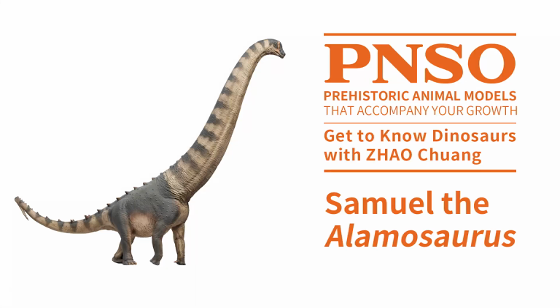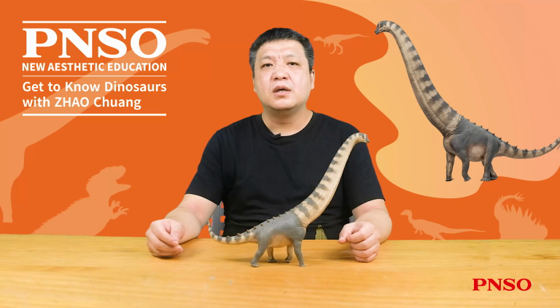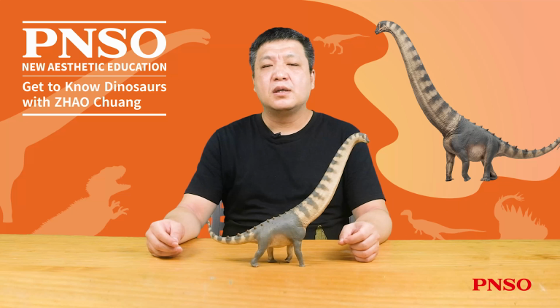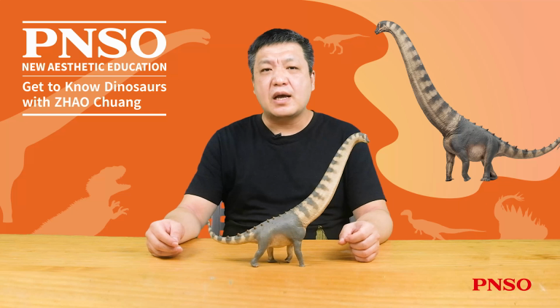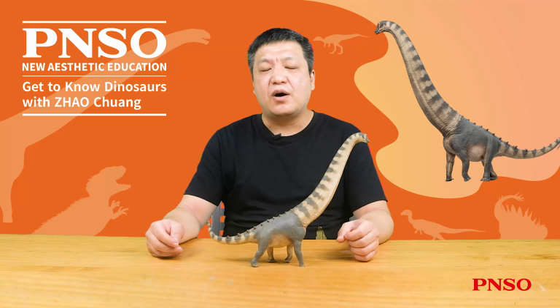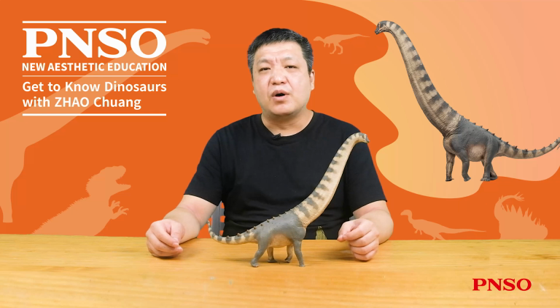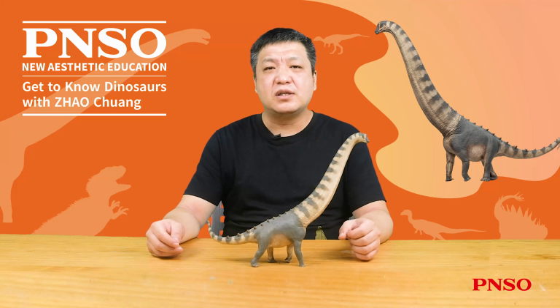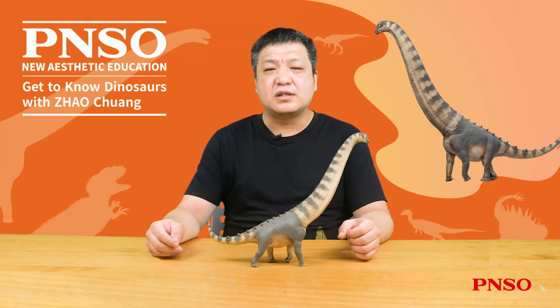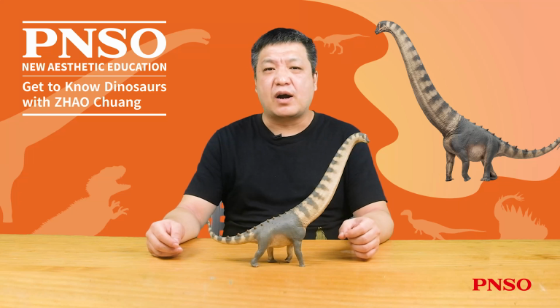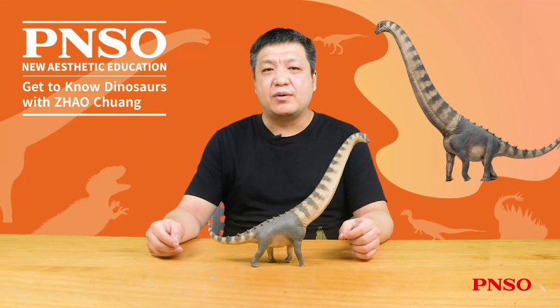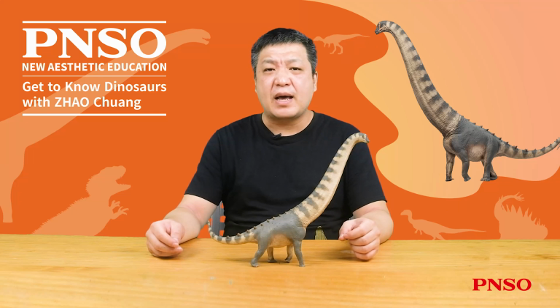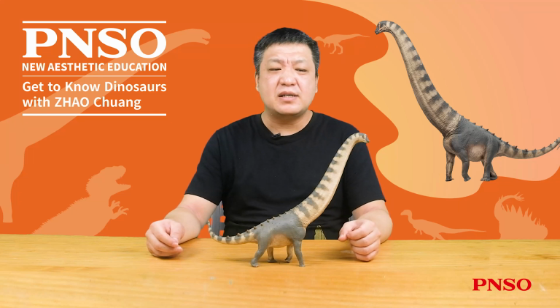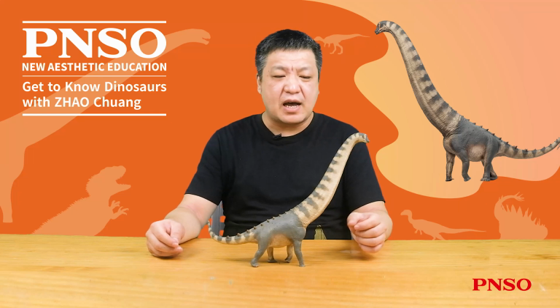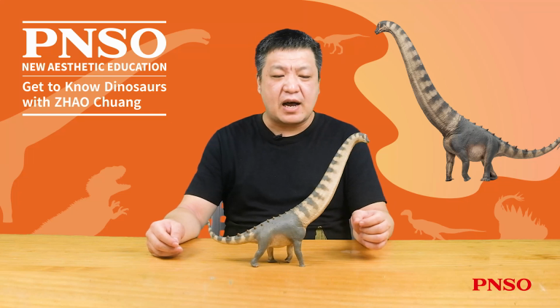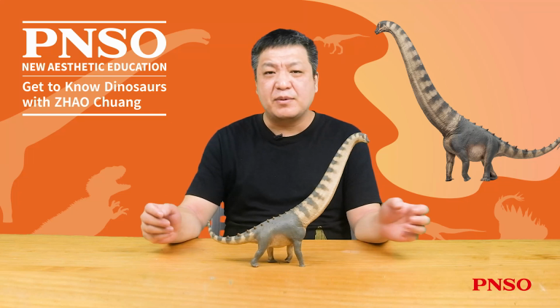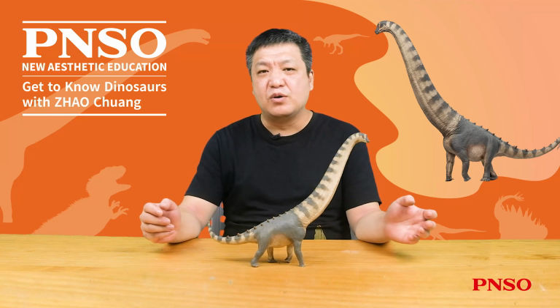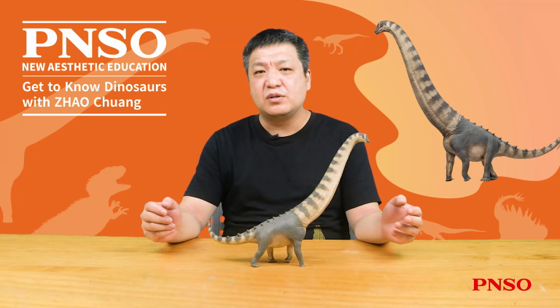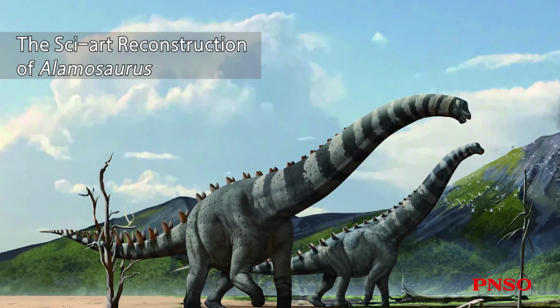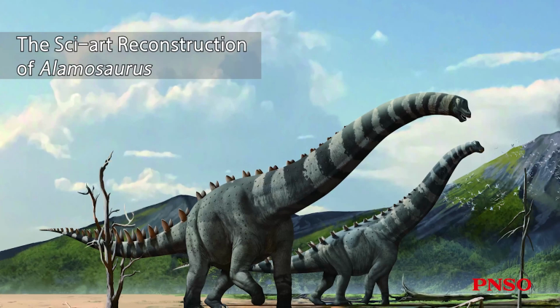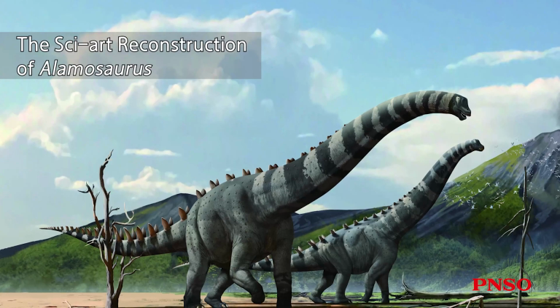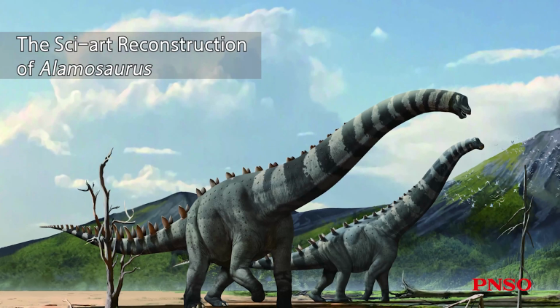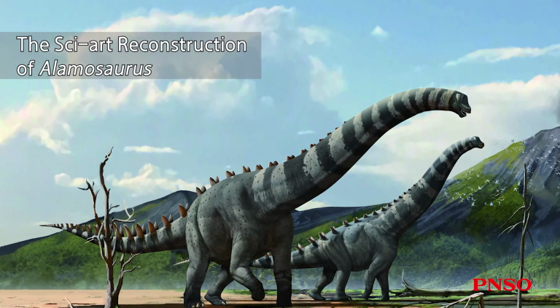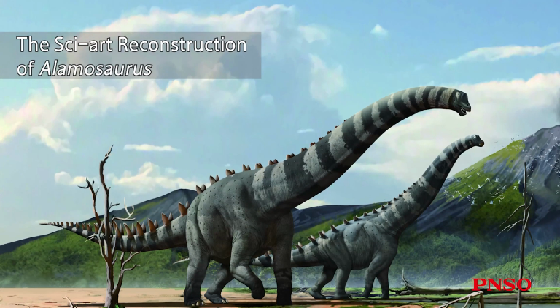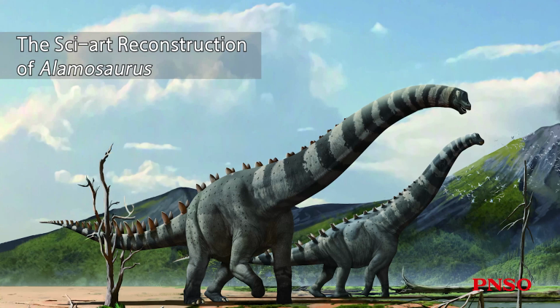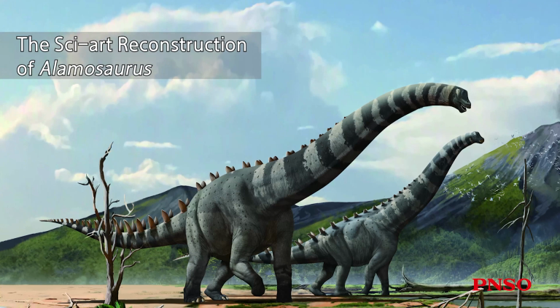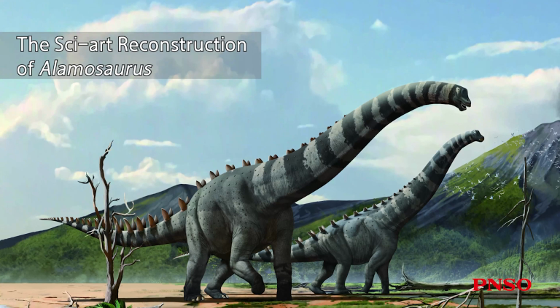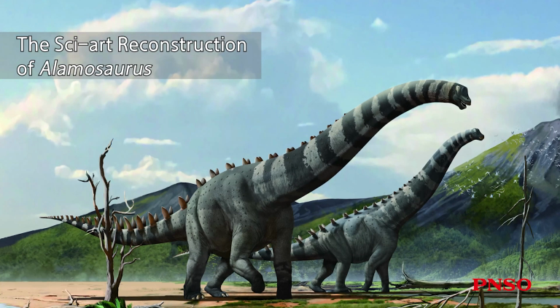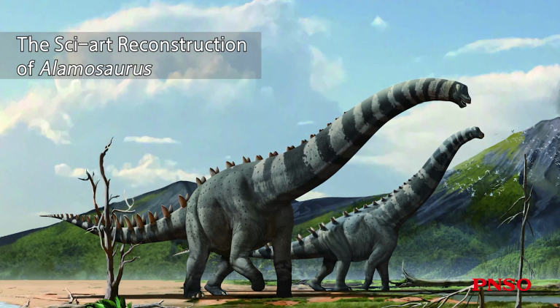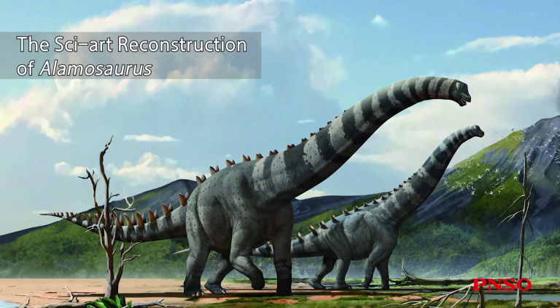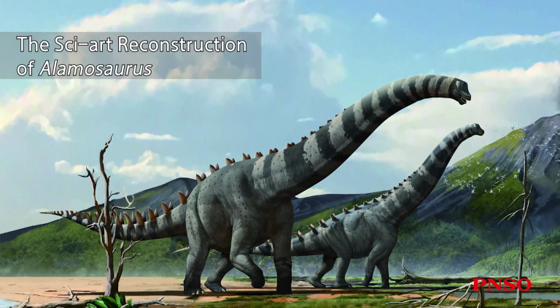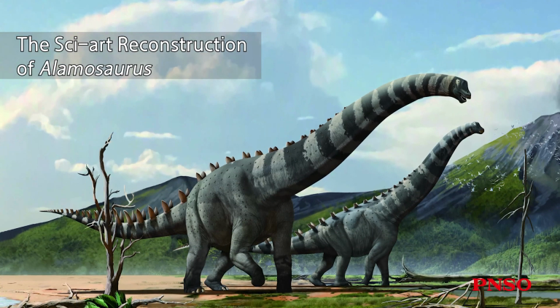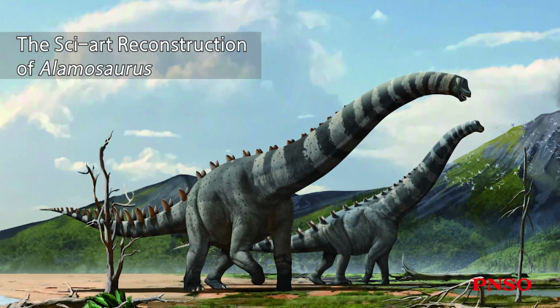Hello, everyone. I am Zhao Chuan. Today, let's talk about Samuel the Alamosaurus.